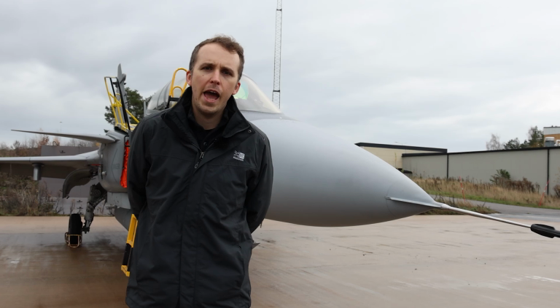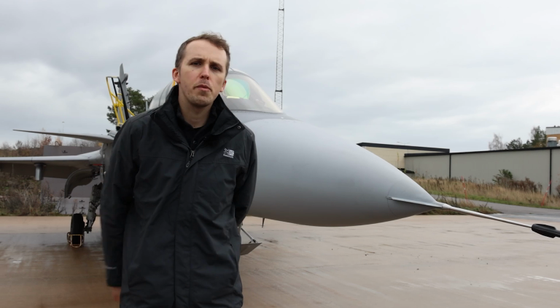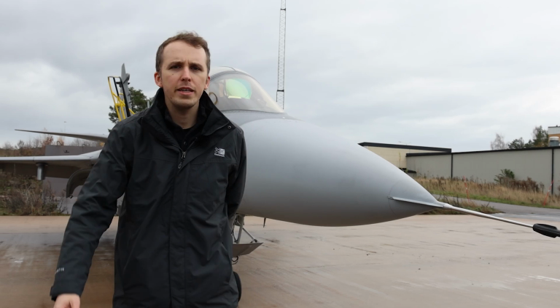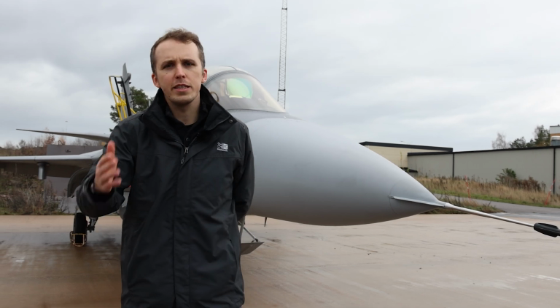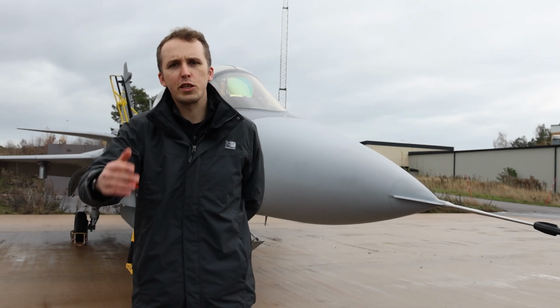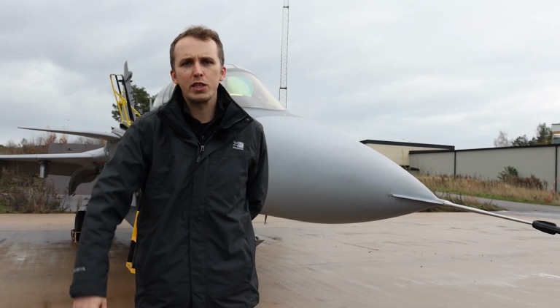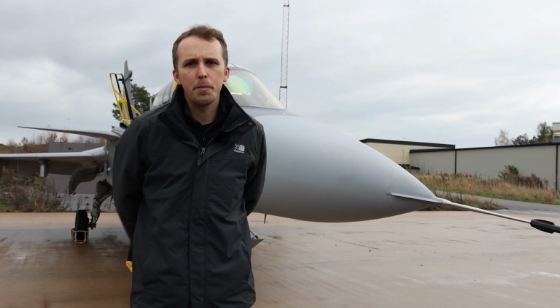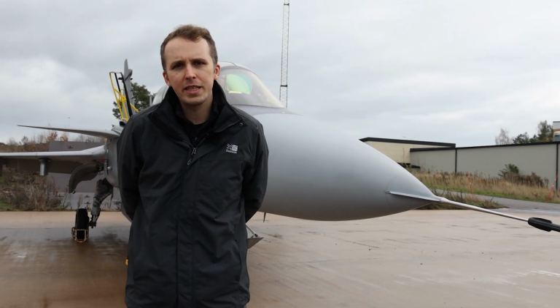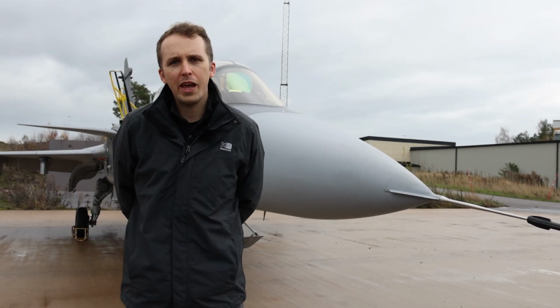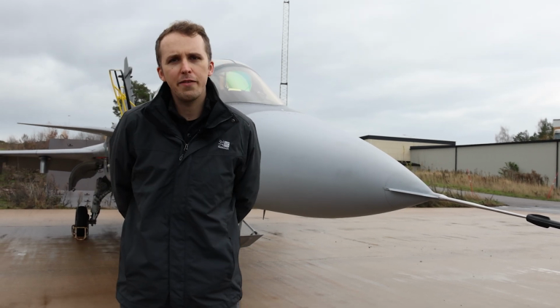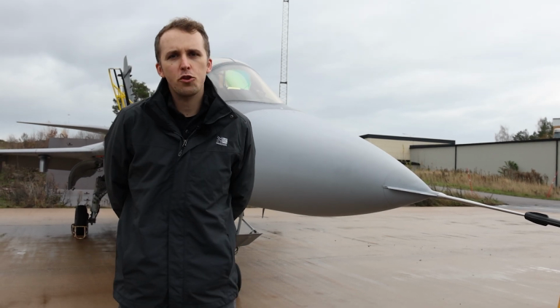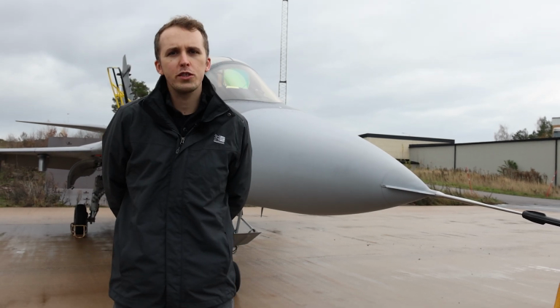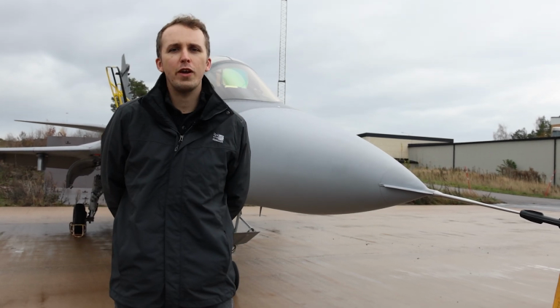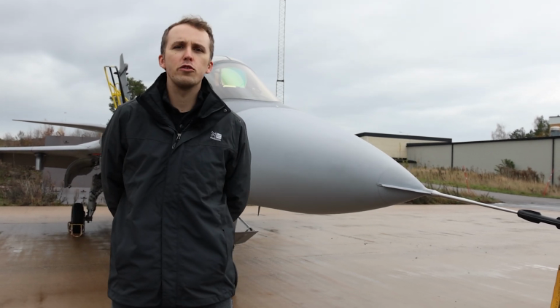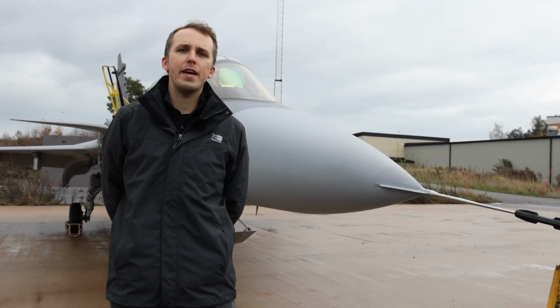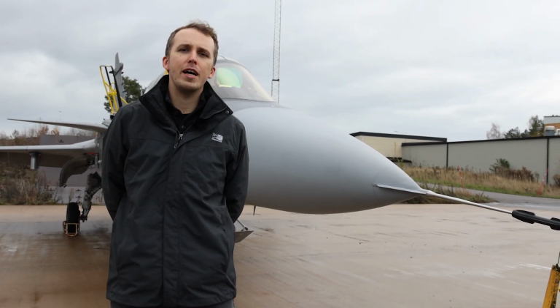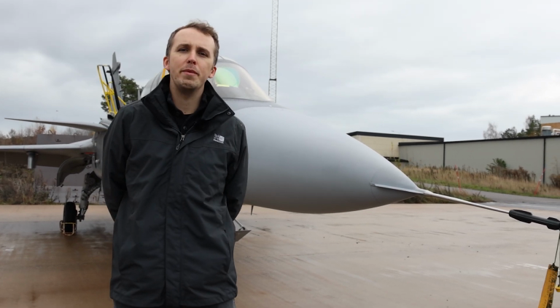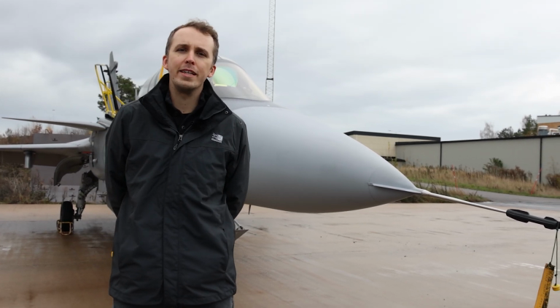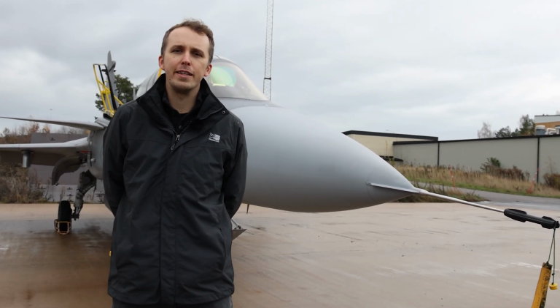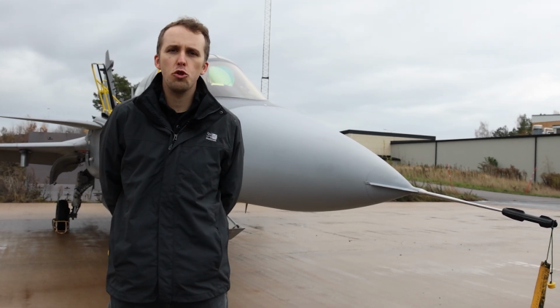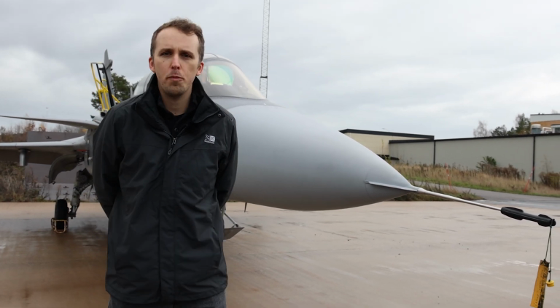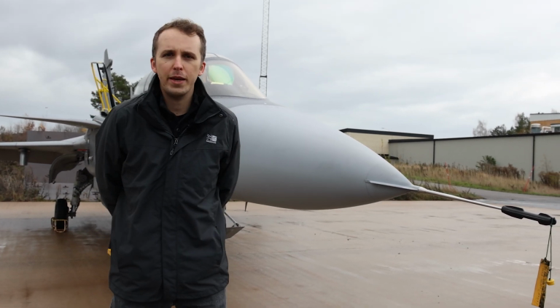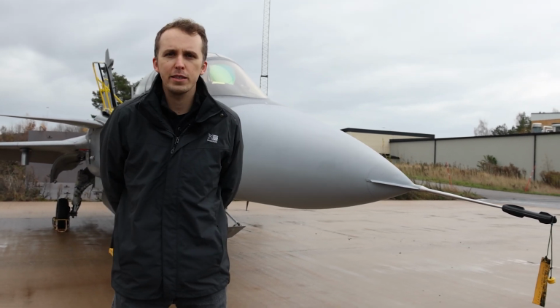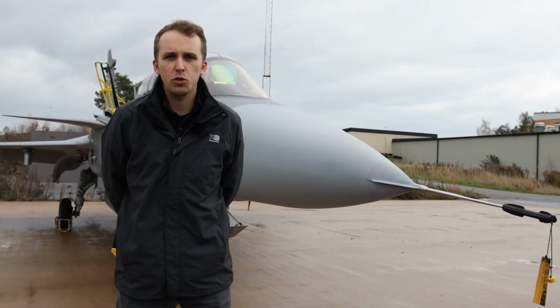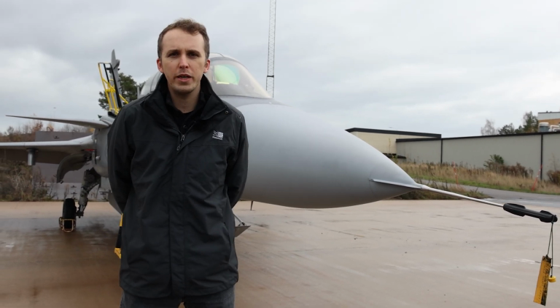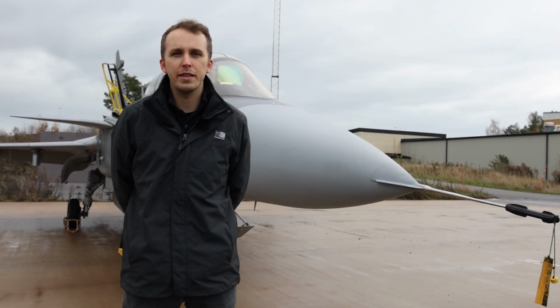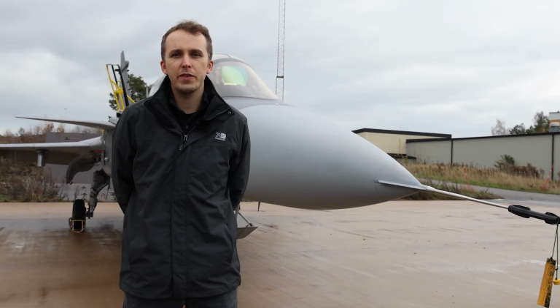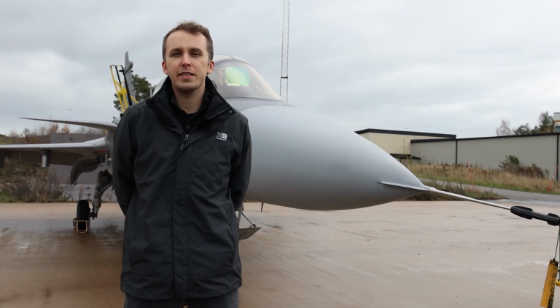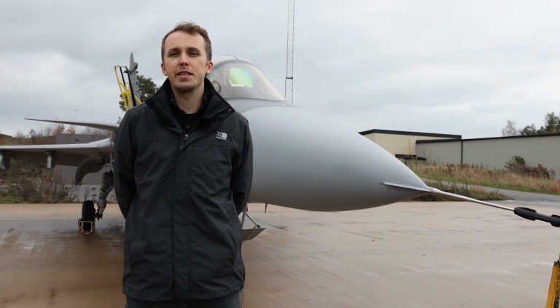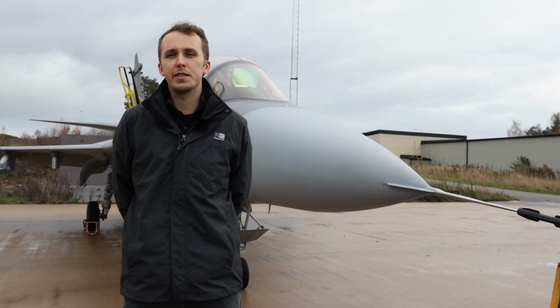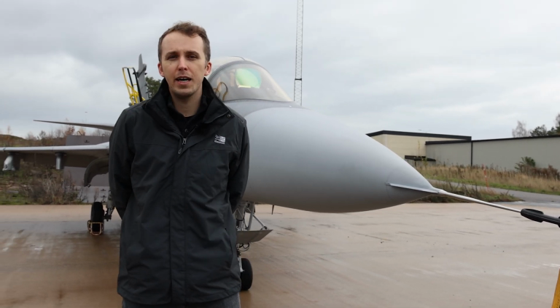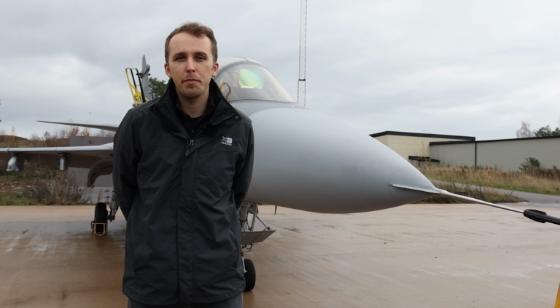Hey everybody, it's Chris from Military Aviation History and today I'm in Linköping in Sweden visiting Saab.